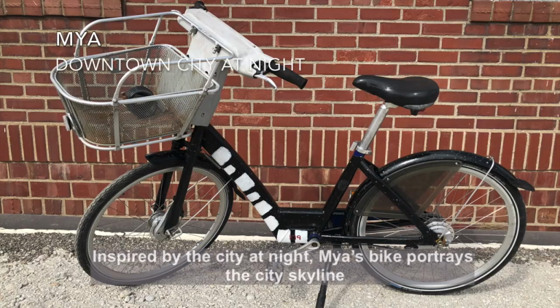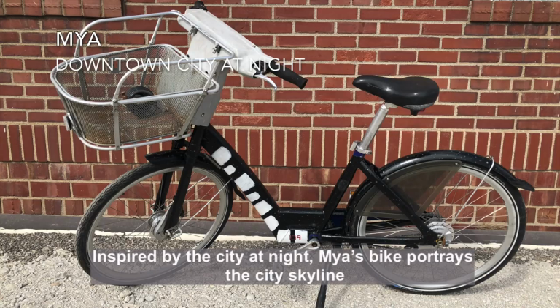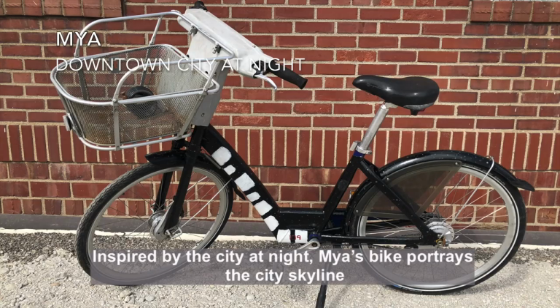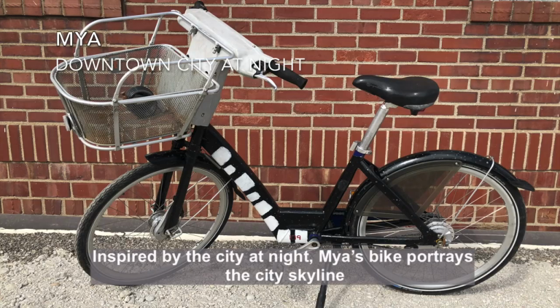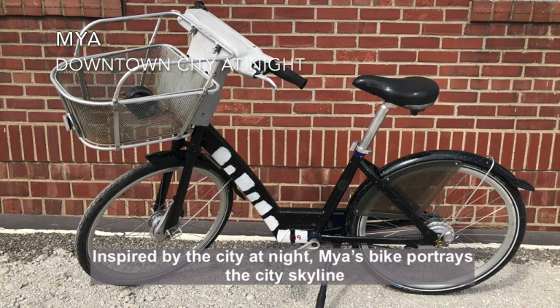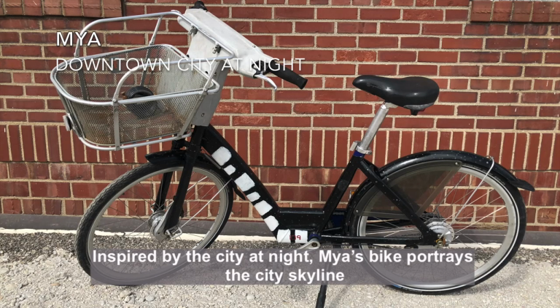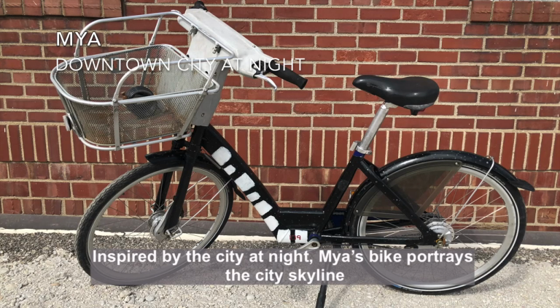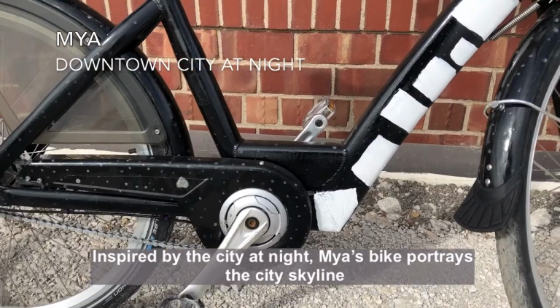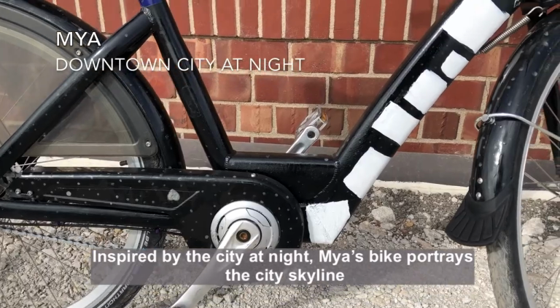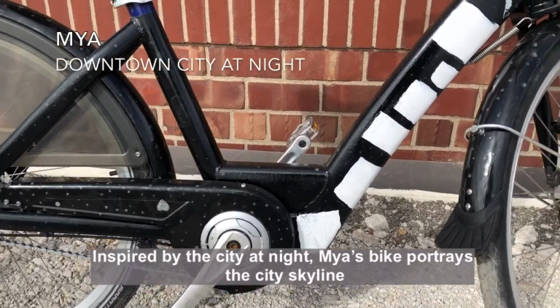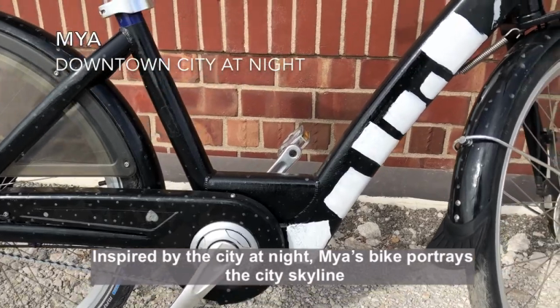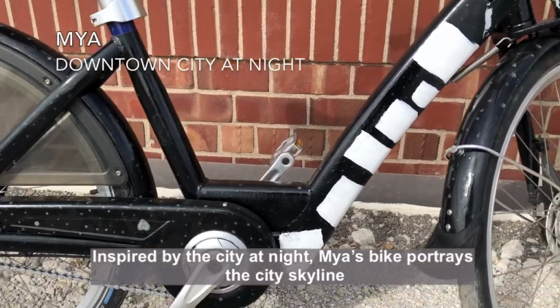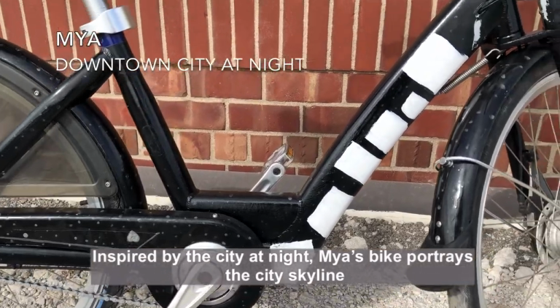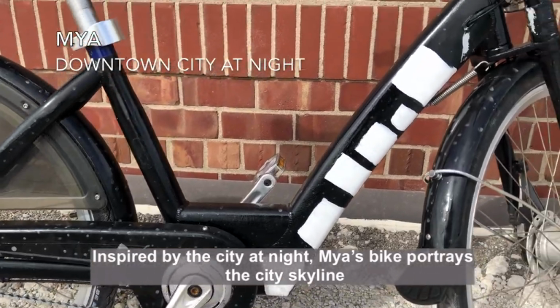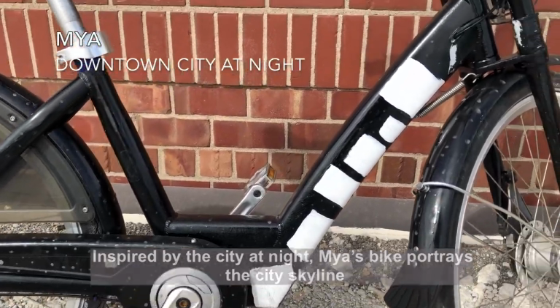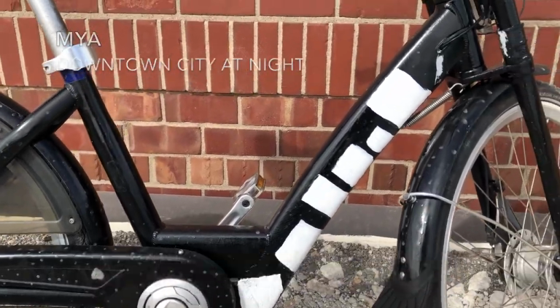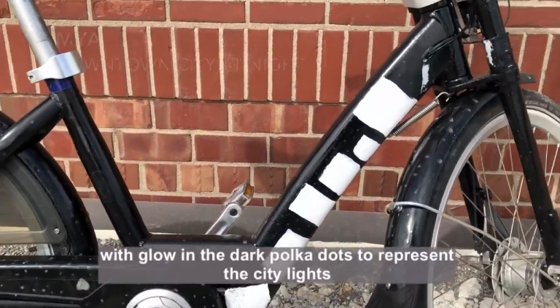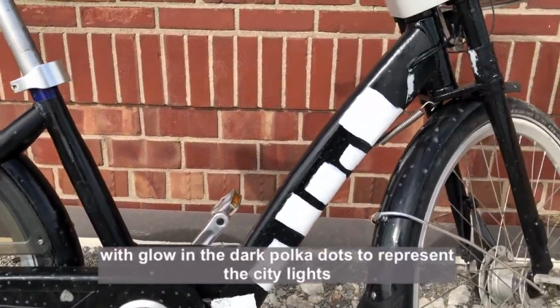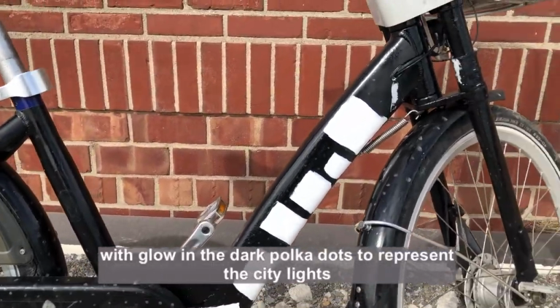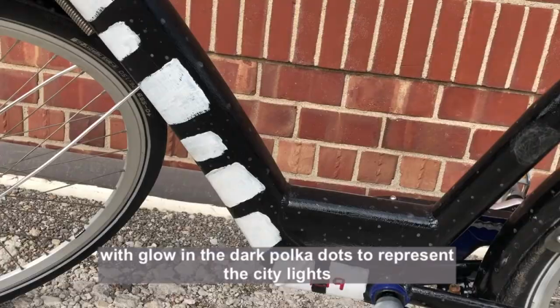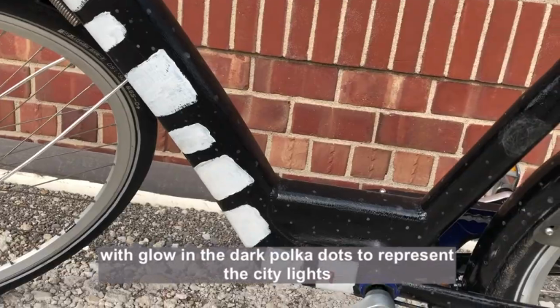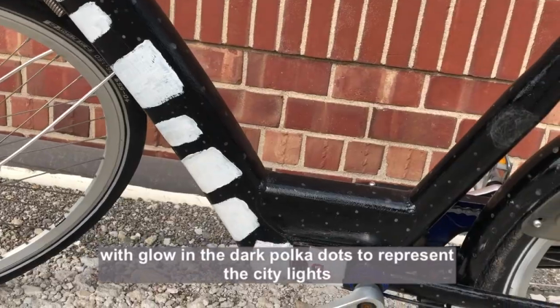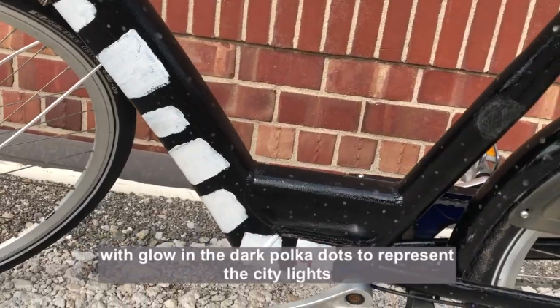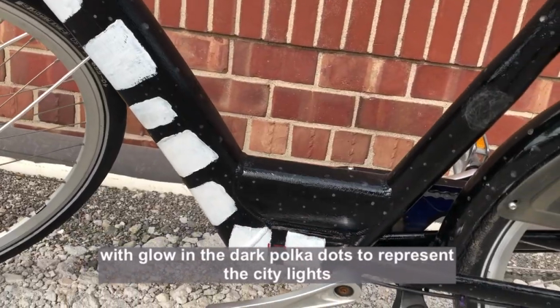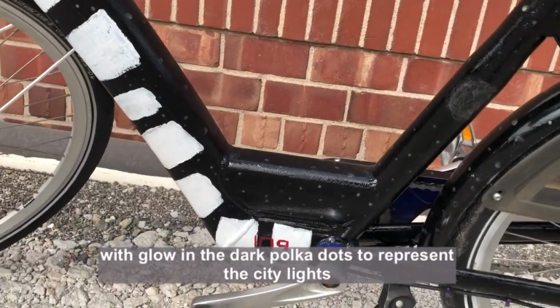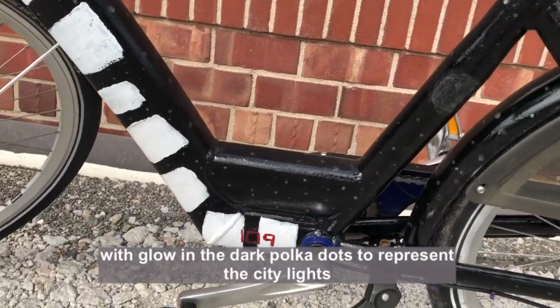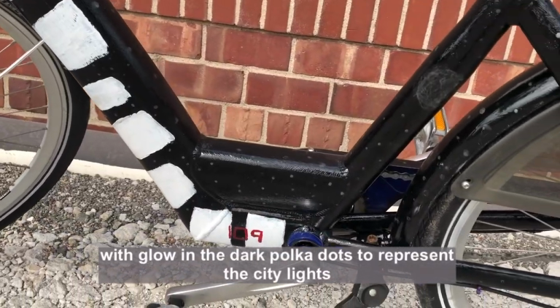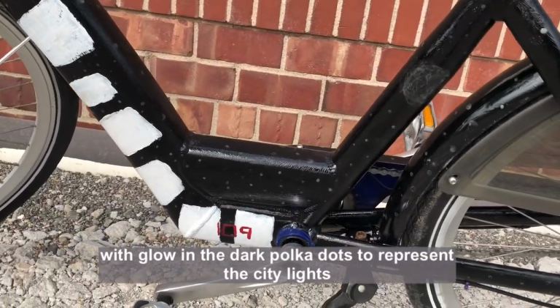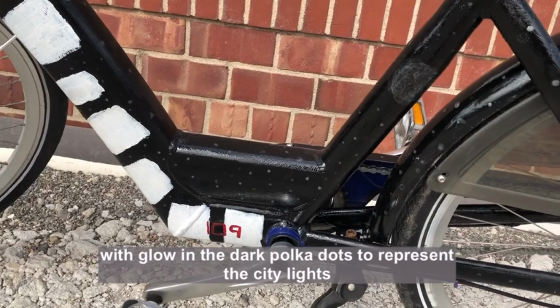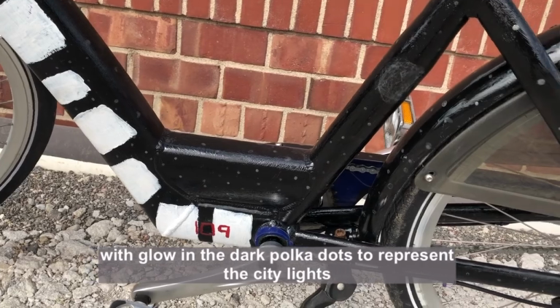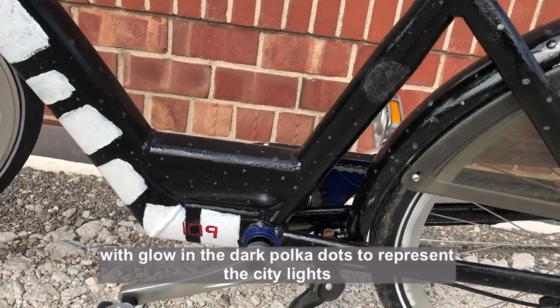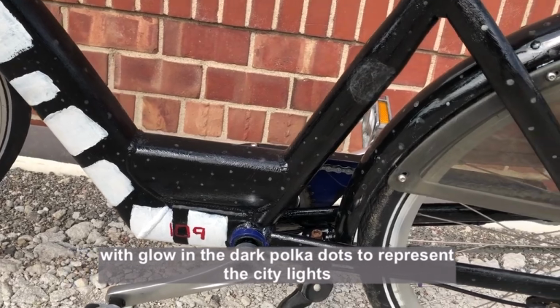Inspired by the city at night, Maya's bike portrays the city skyline with glow-in-the-dark polka dots to represent the city lights.